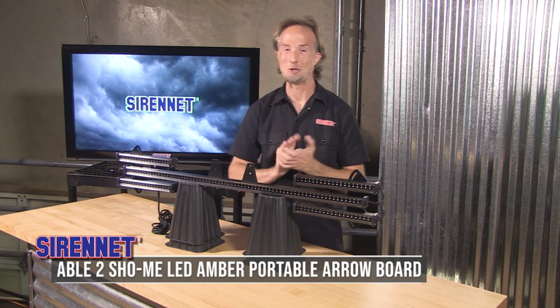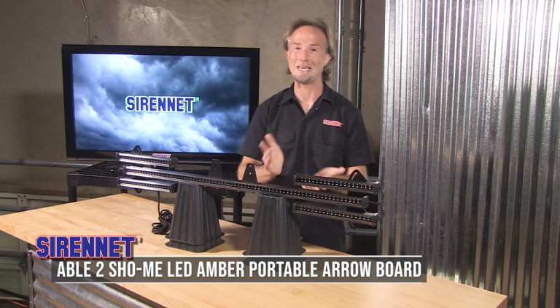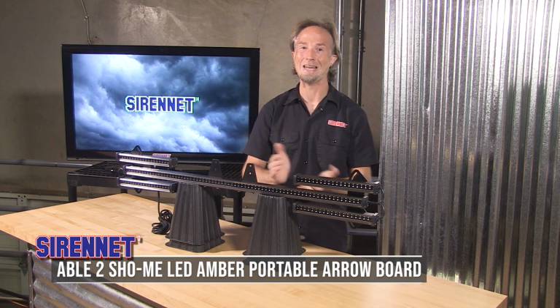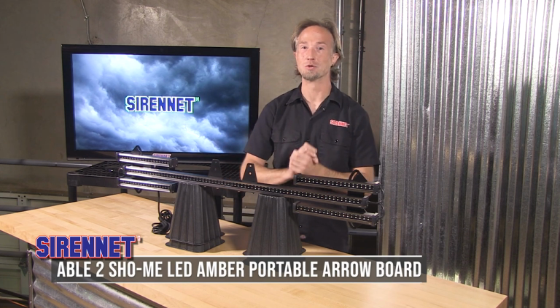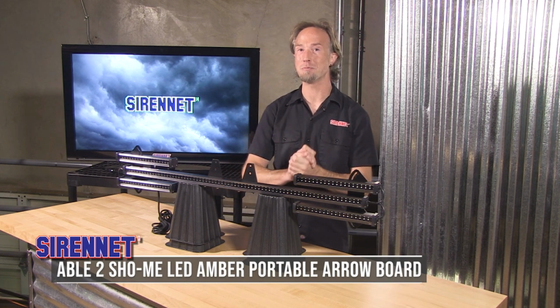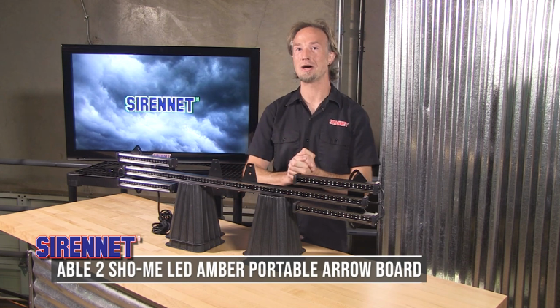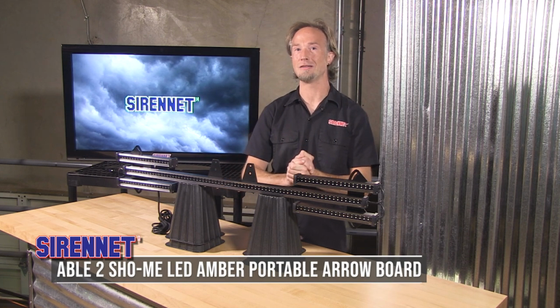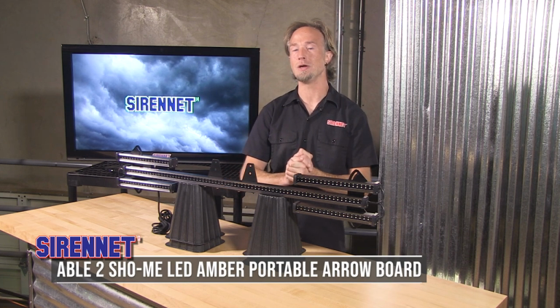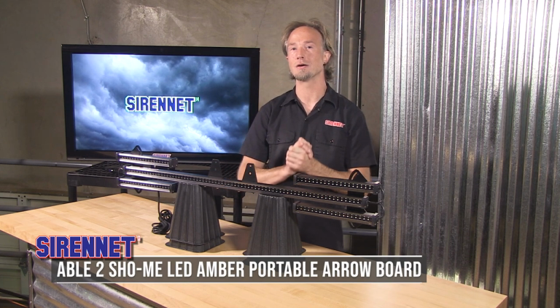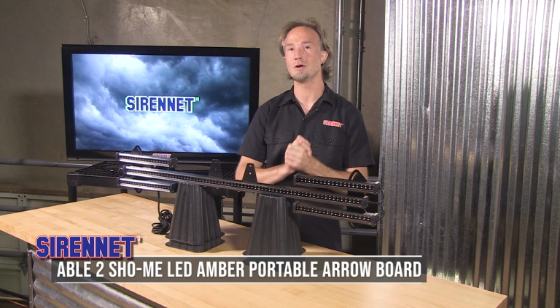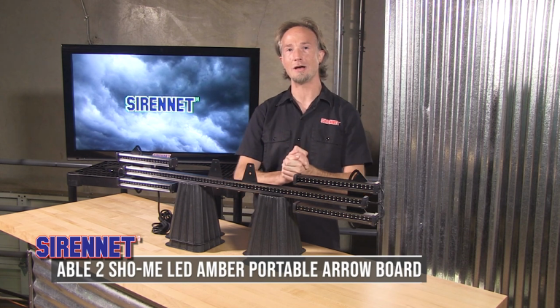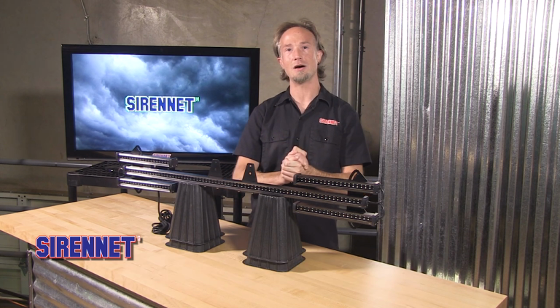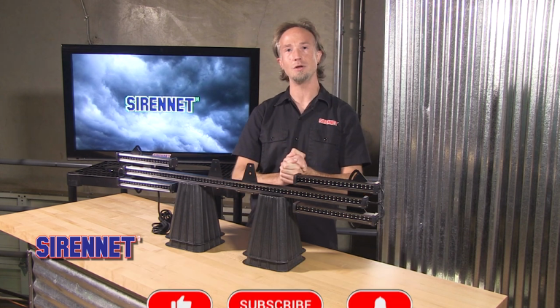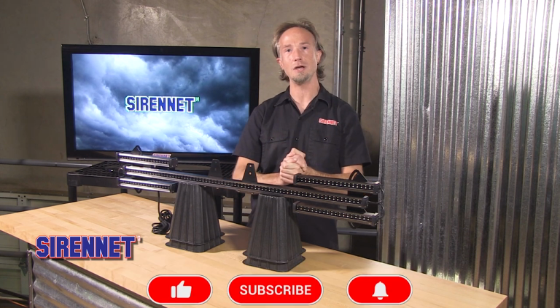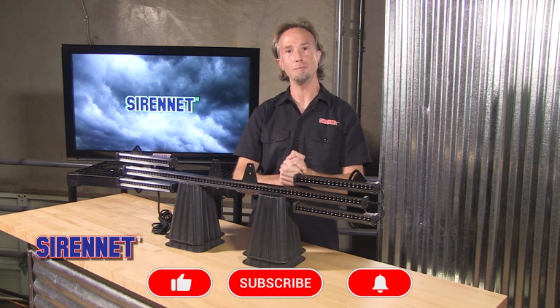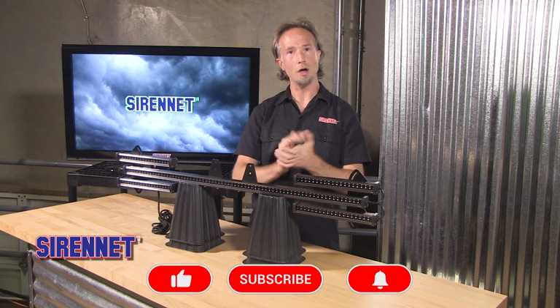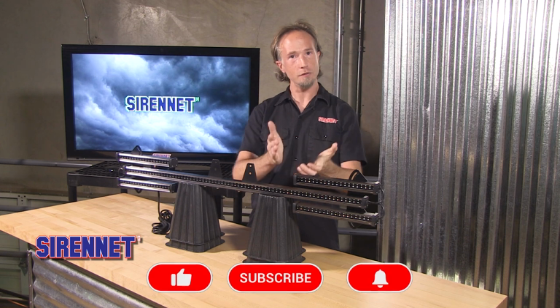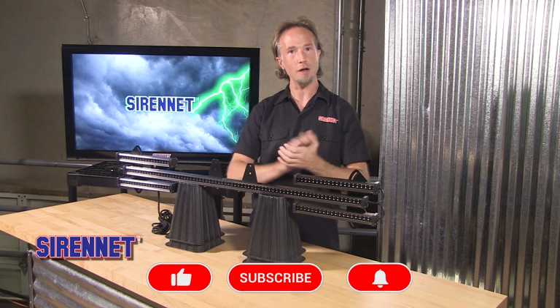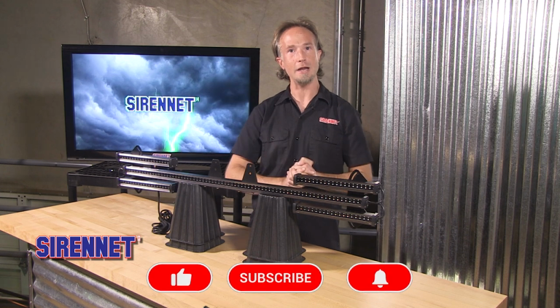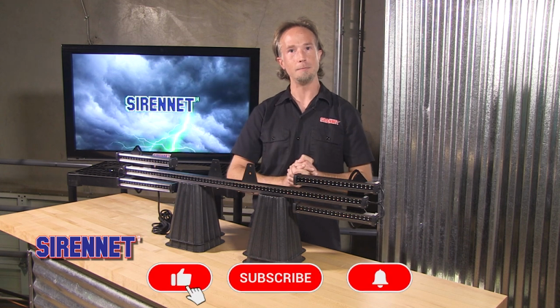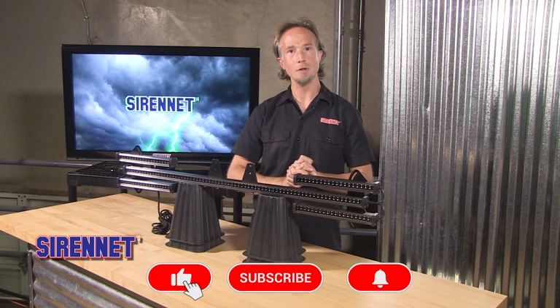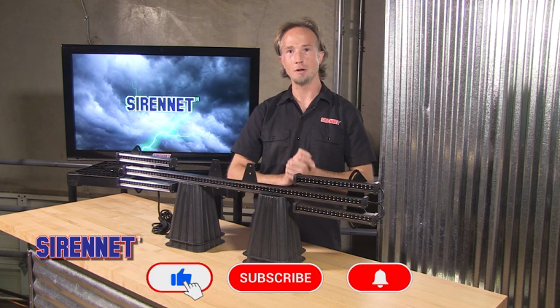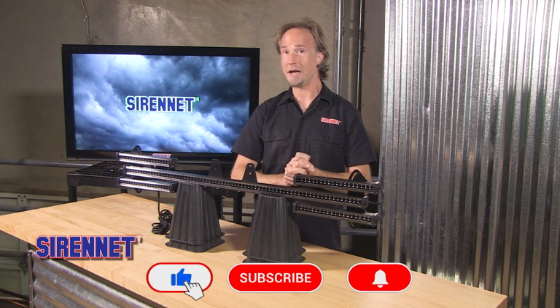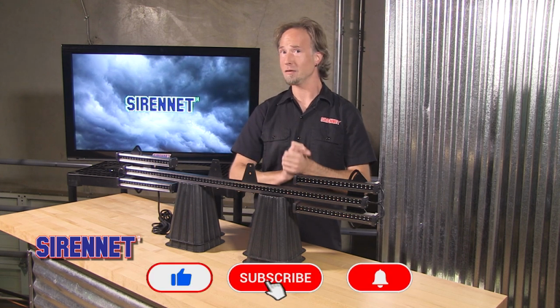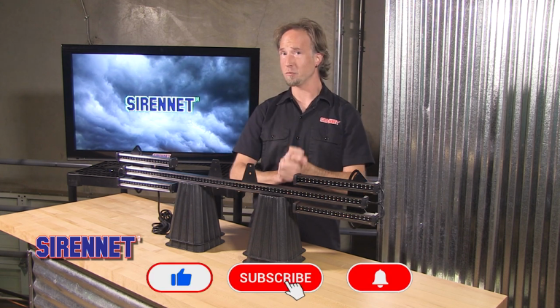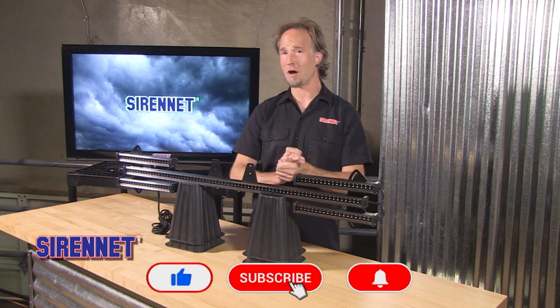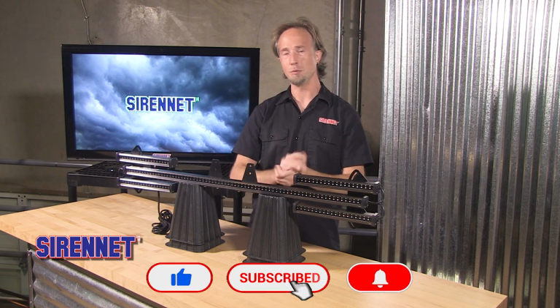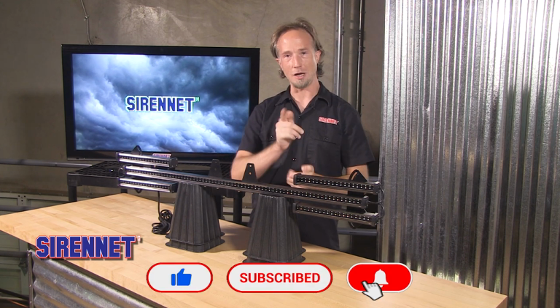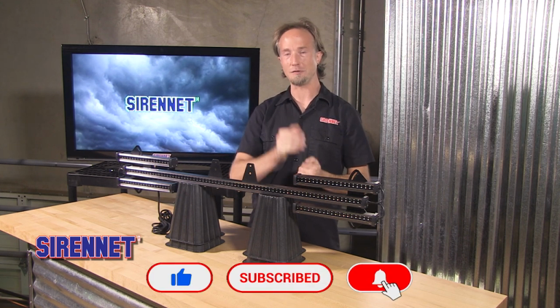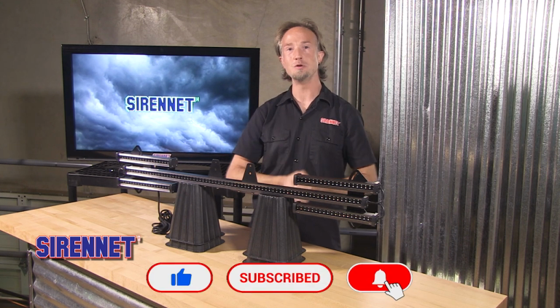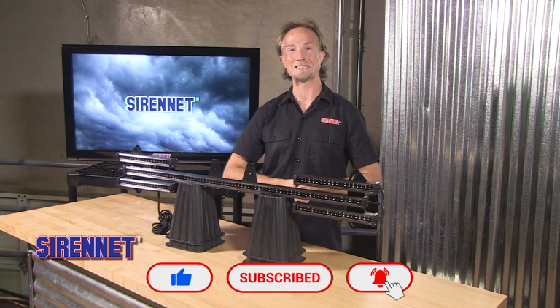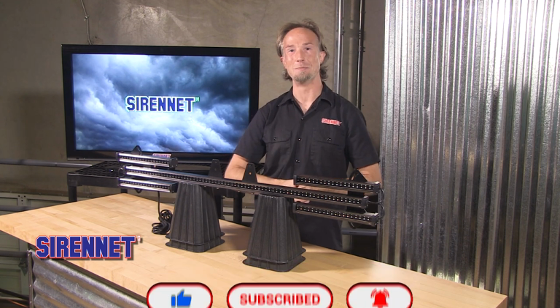Again, a great product that we are very glad to offer you here on SirenNet. Like, subscribe, and I'll see you next time.